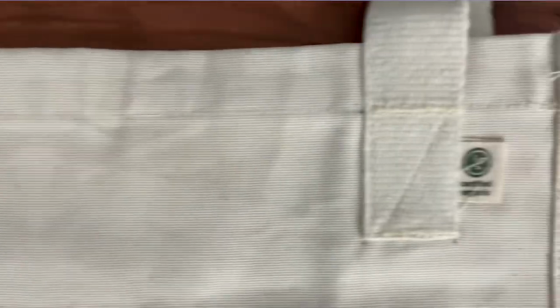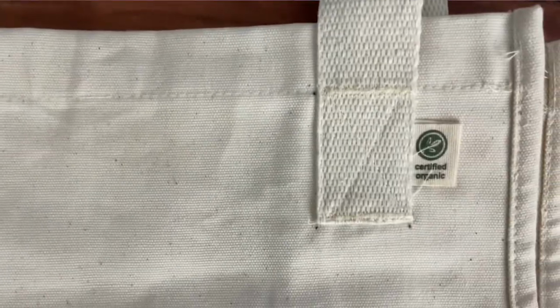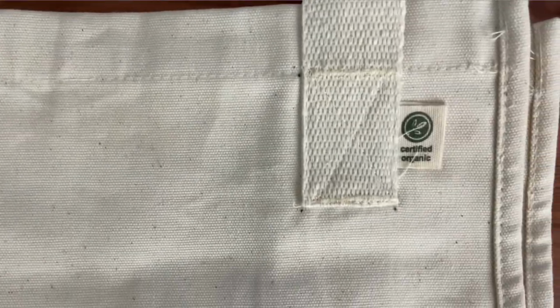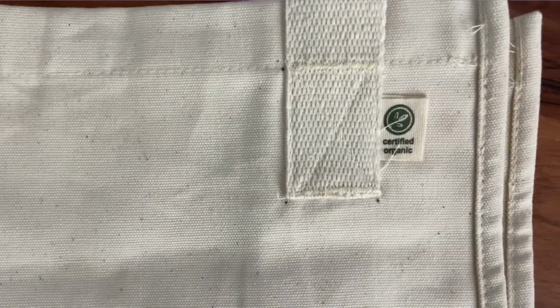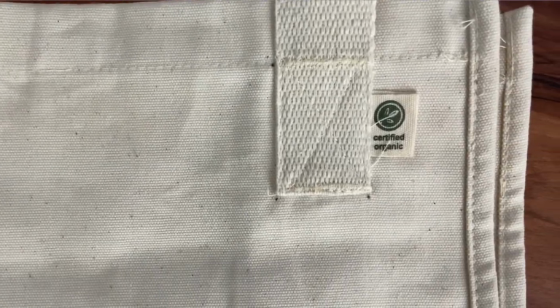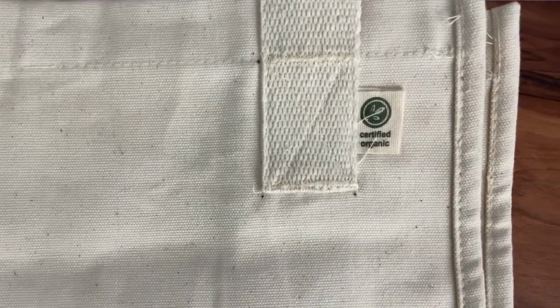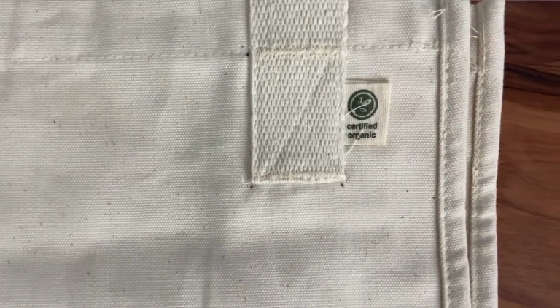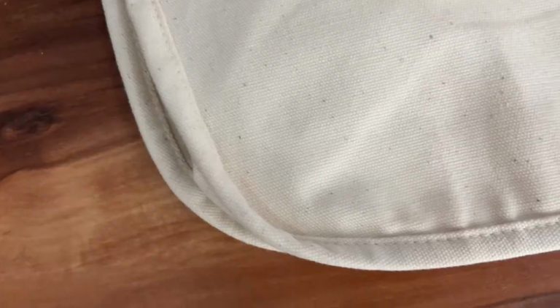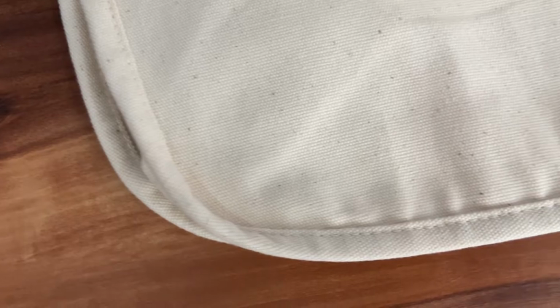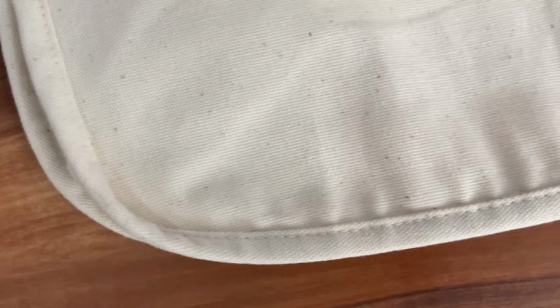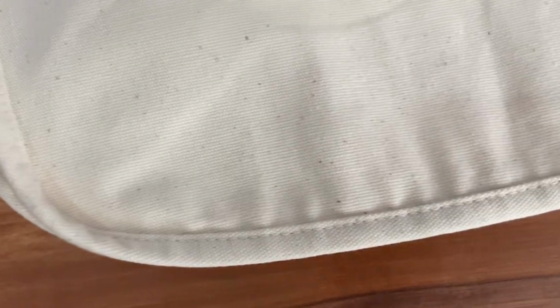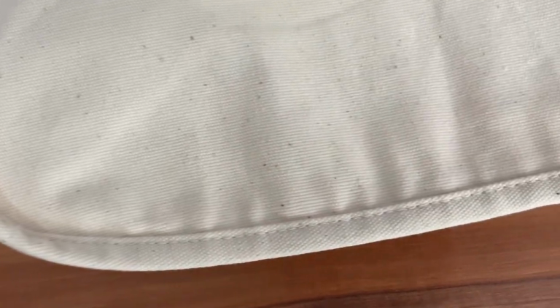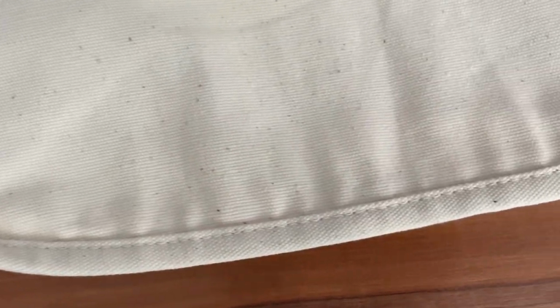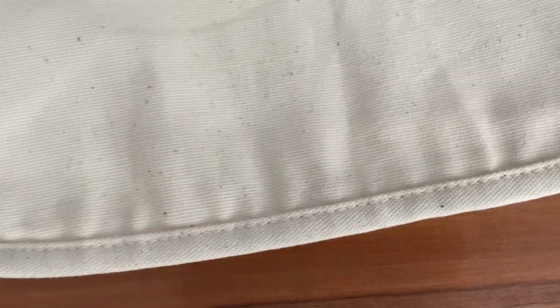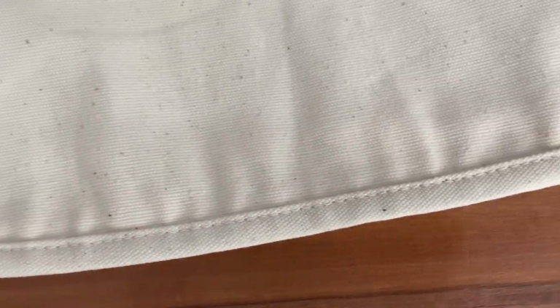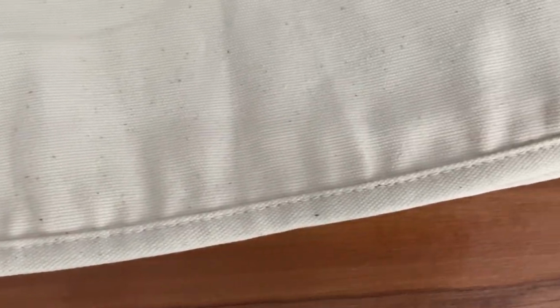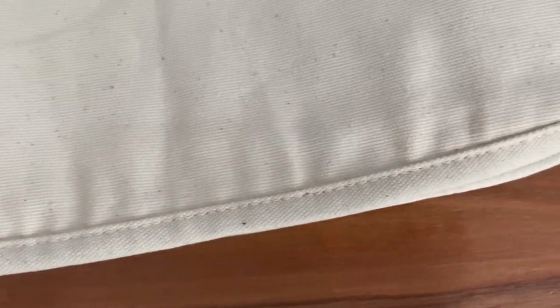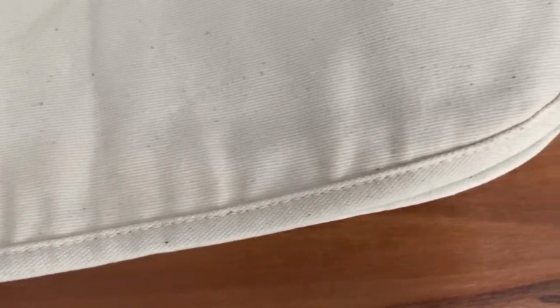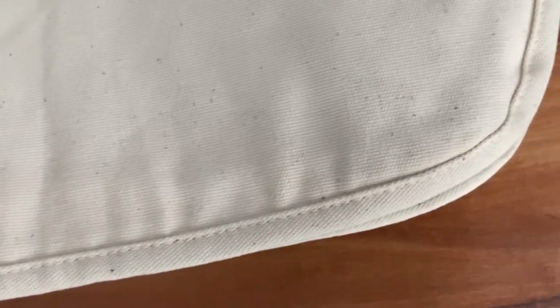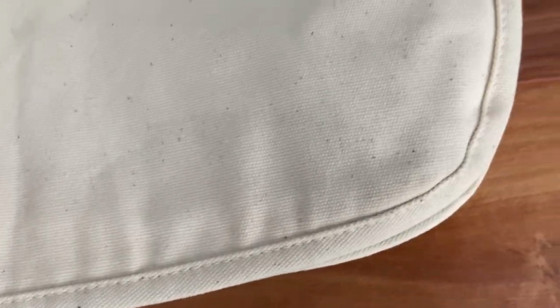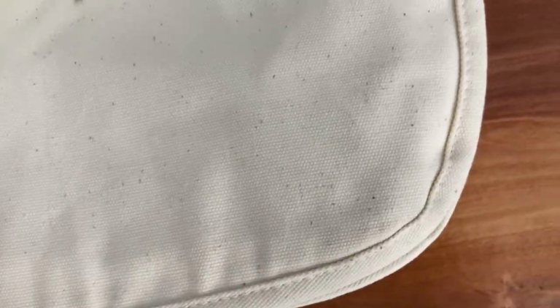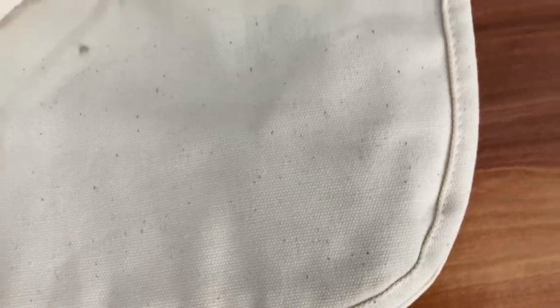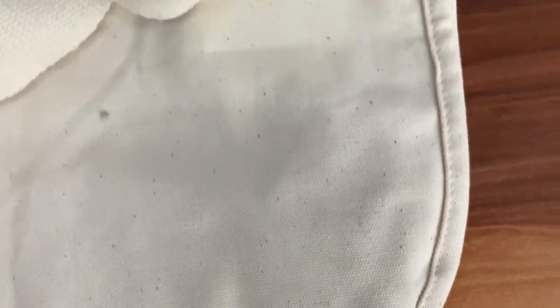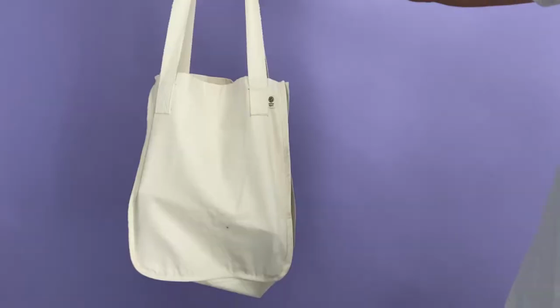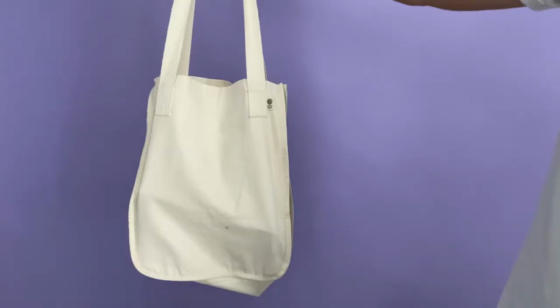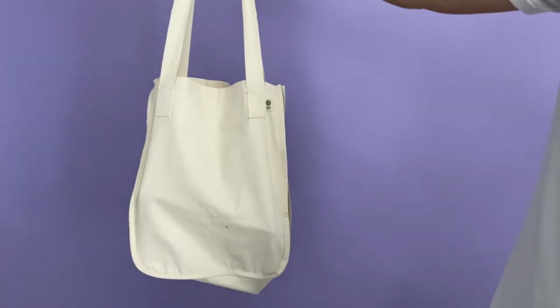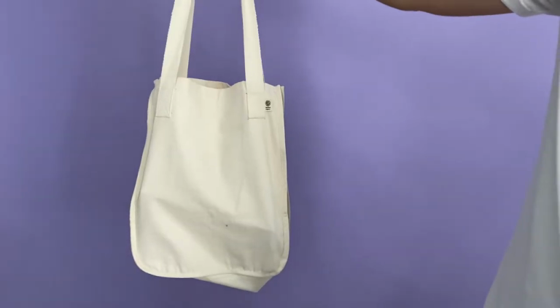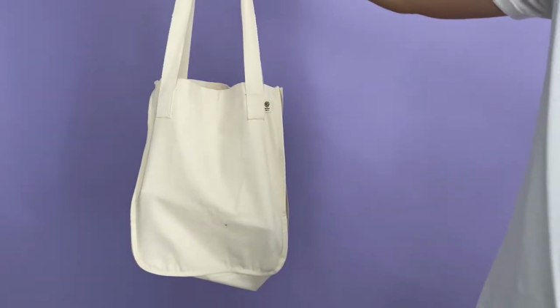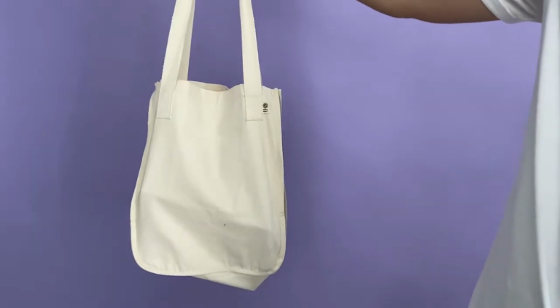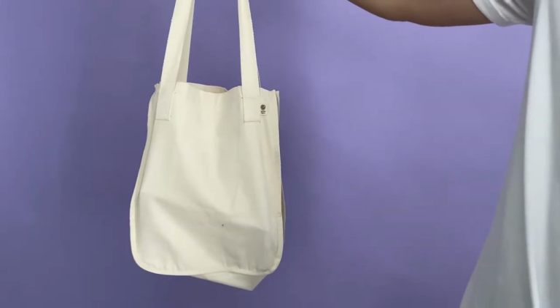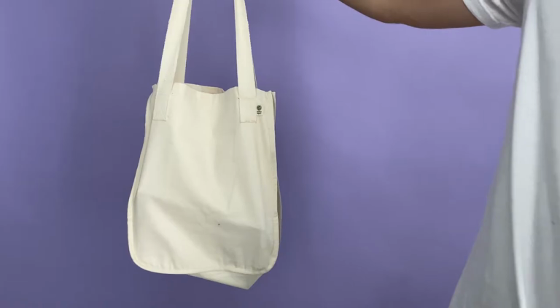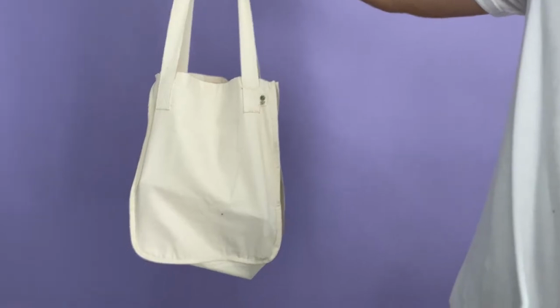Due to its 100% cotton composition, we customized the EC8040 using DTG printing. Here's a closer look at how the prints look.